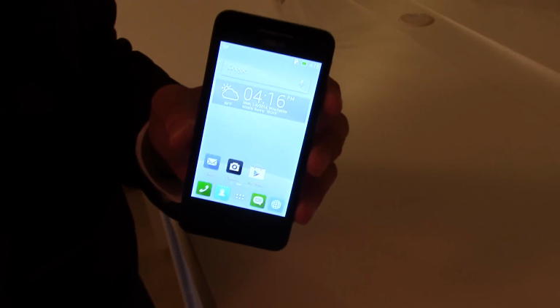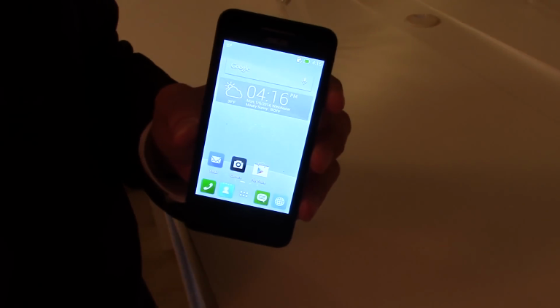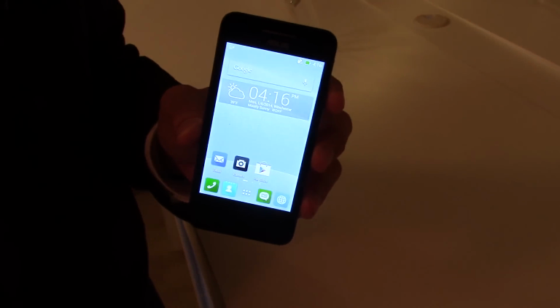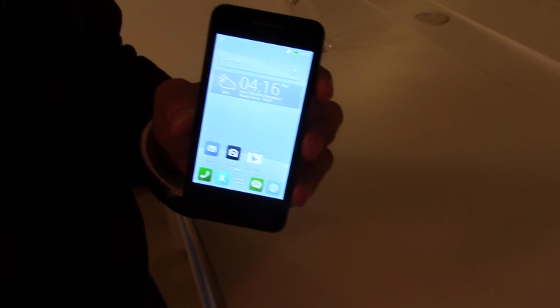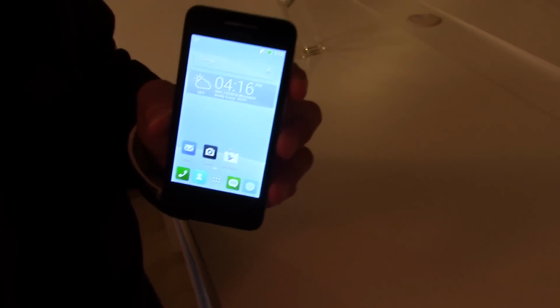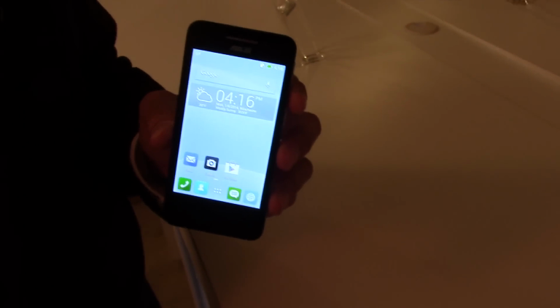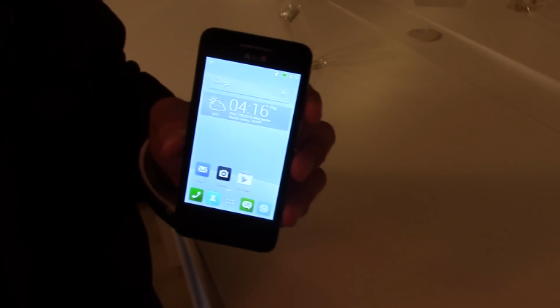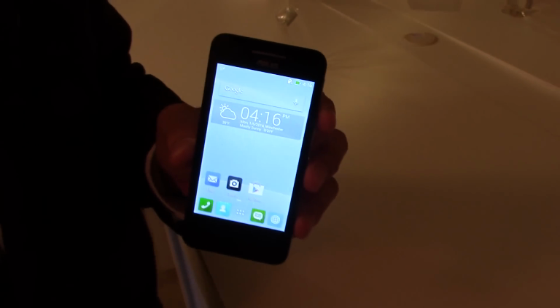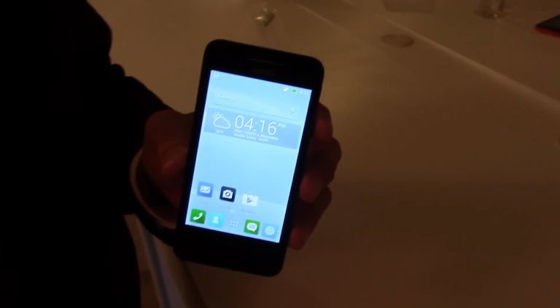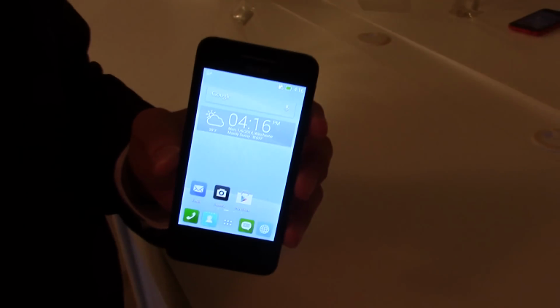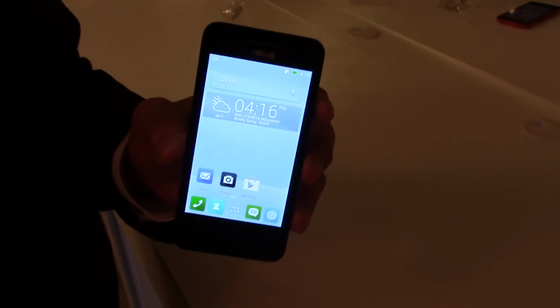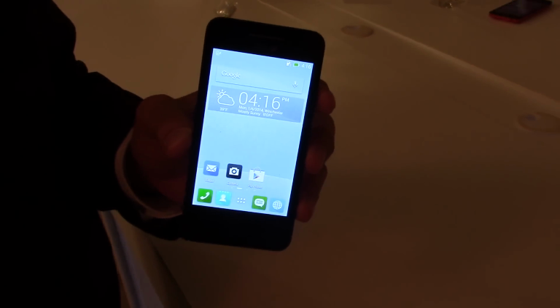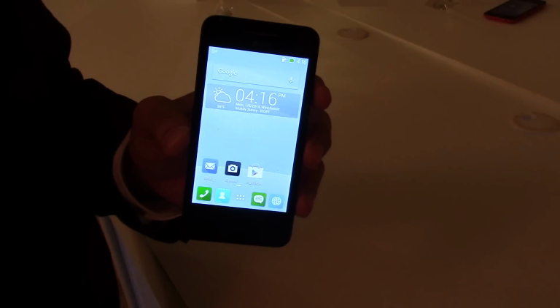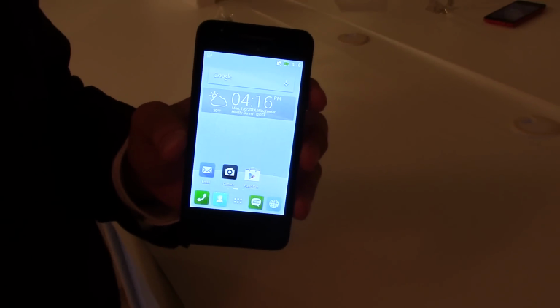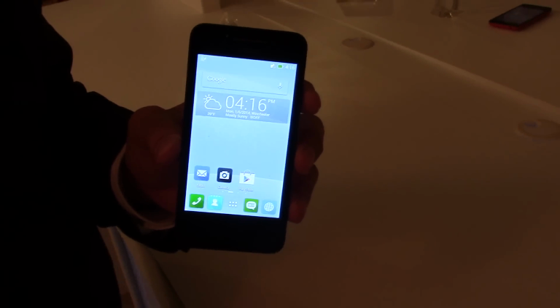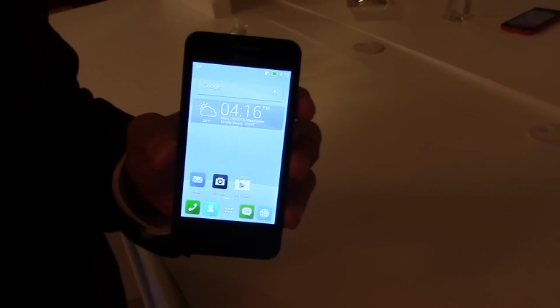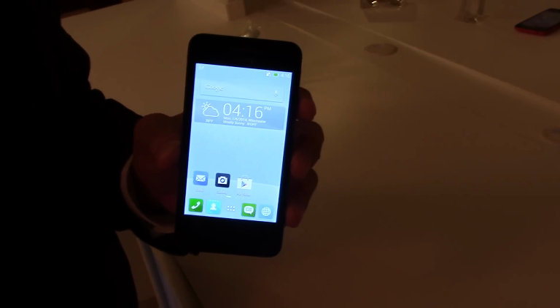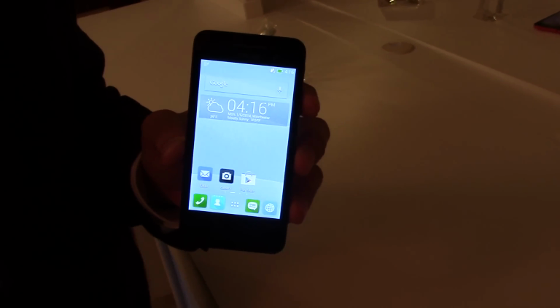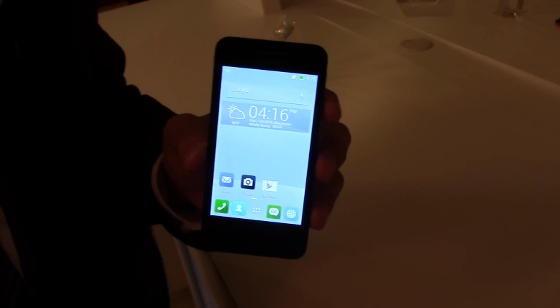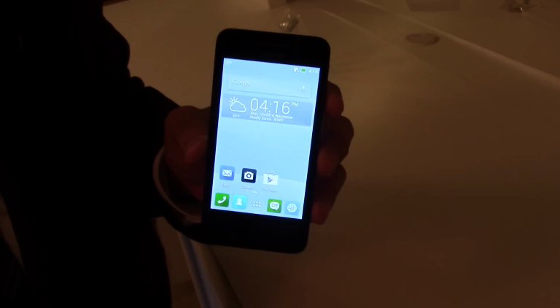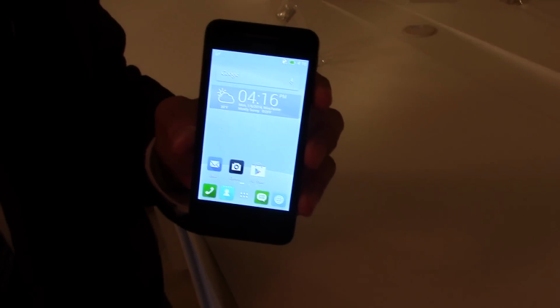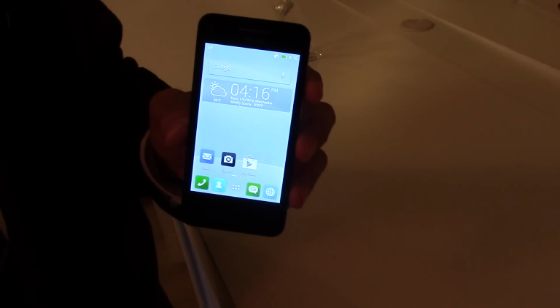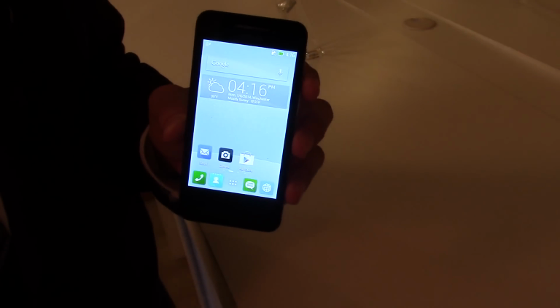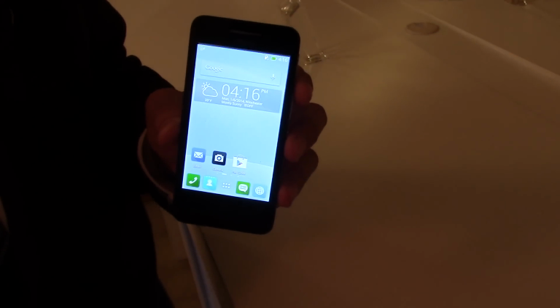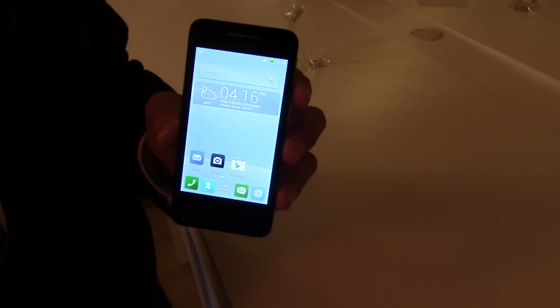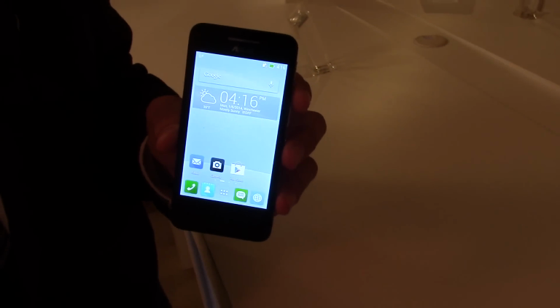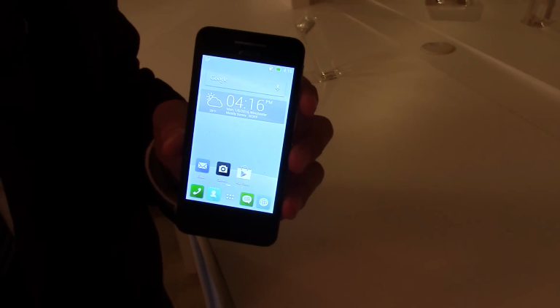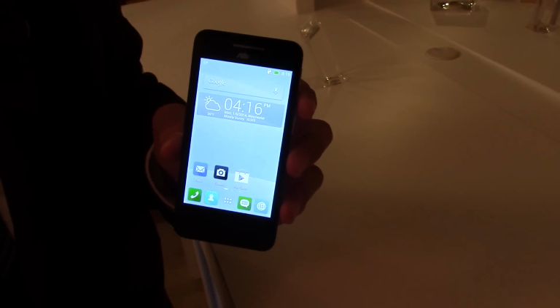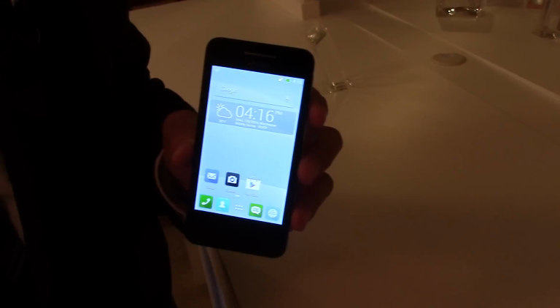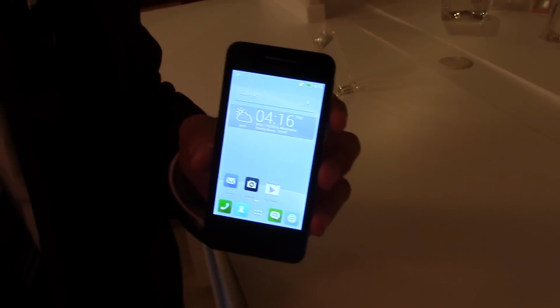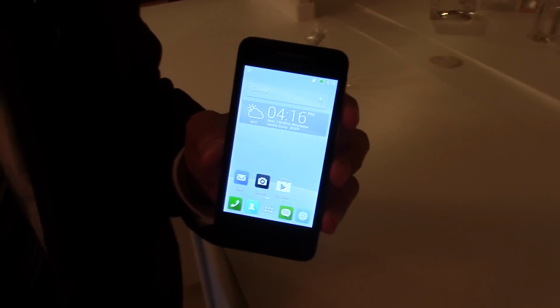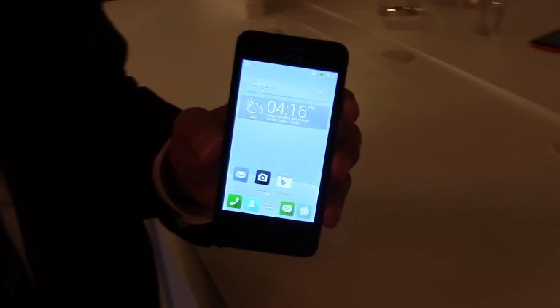Hey, this is Rob Mazarian with Talk Android. We're here with Asus and I have TH here to talk about the new Zenfone 4, 5, and 6.